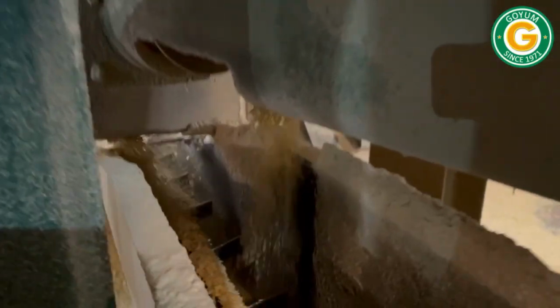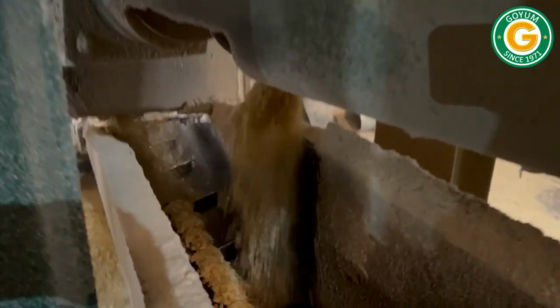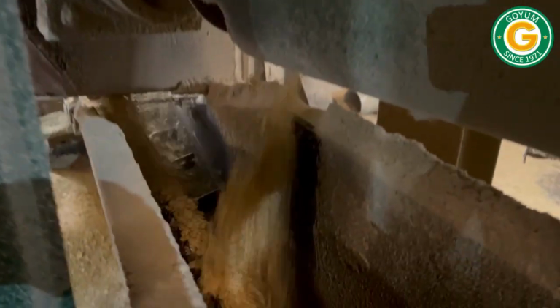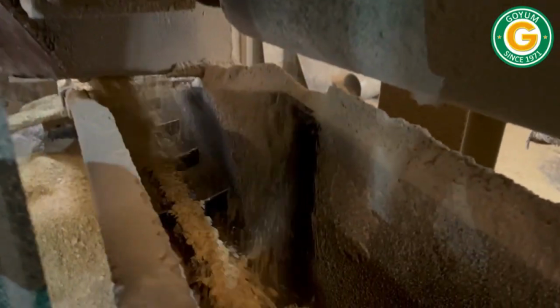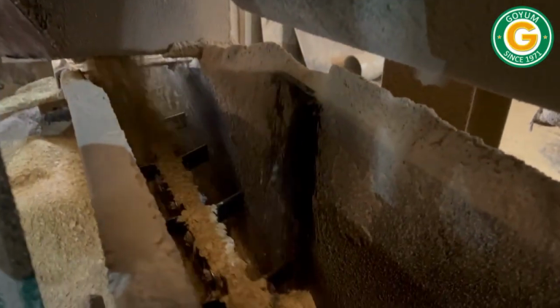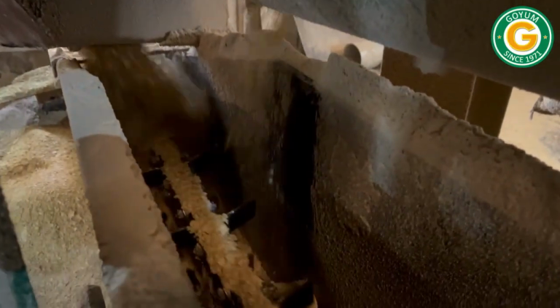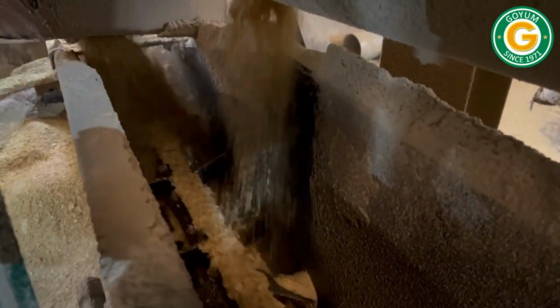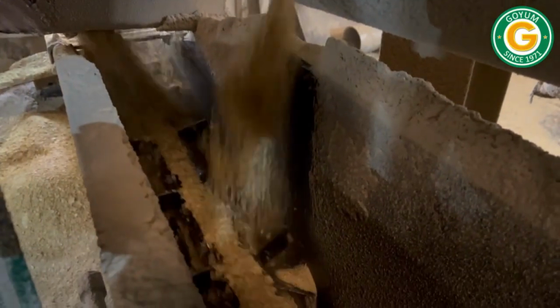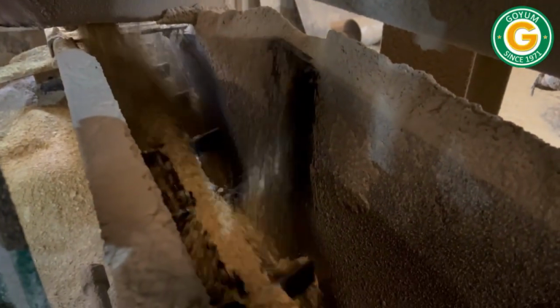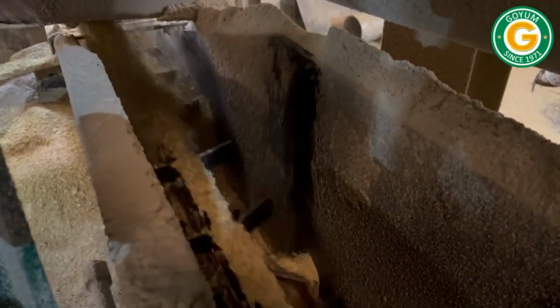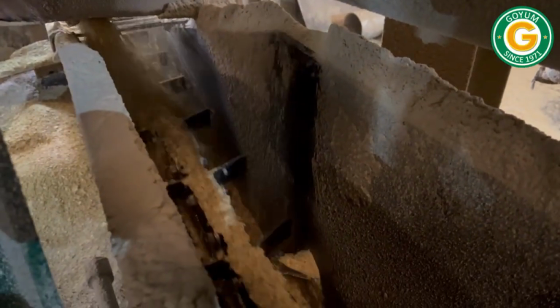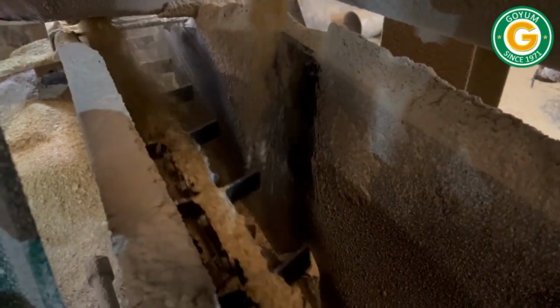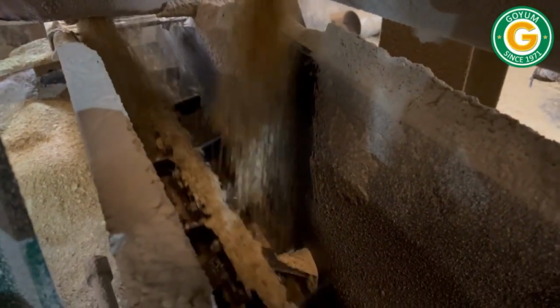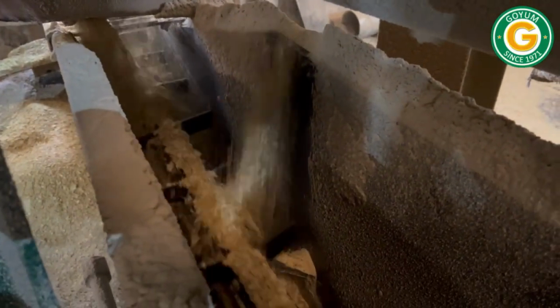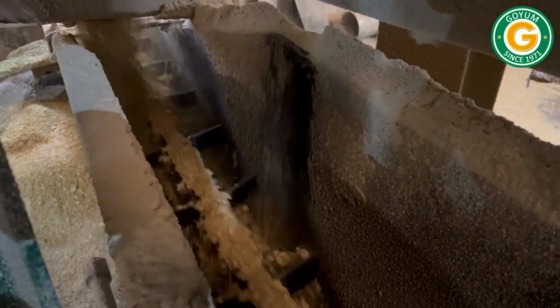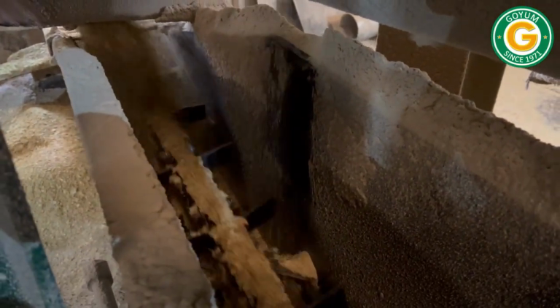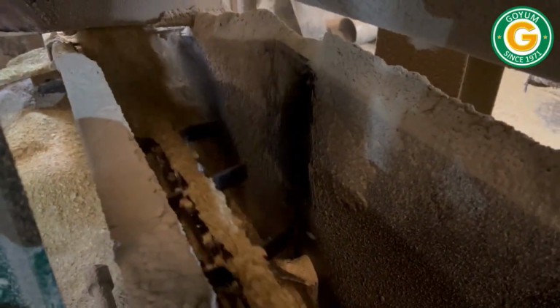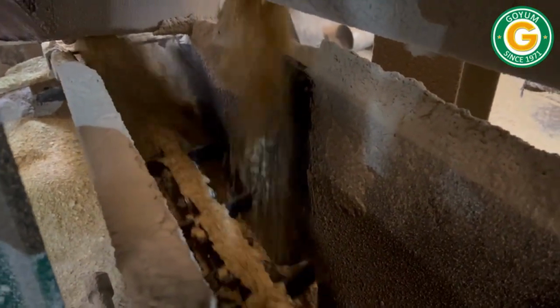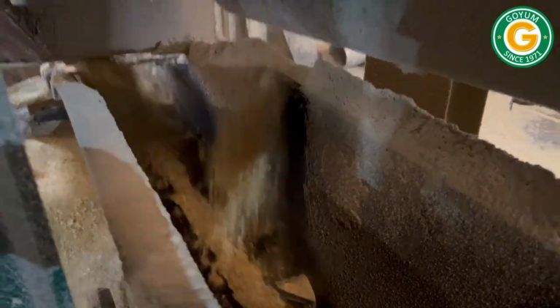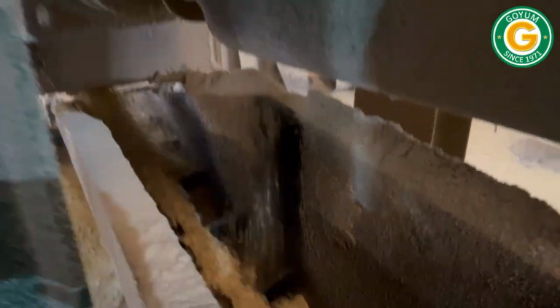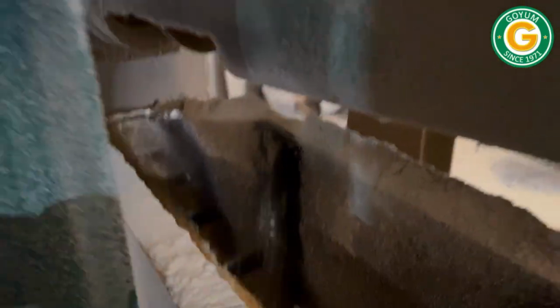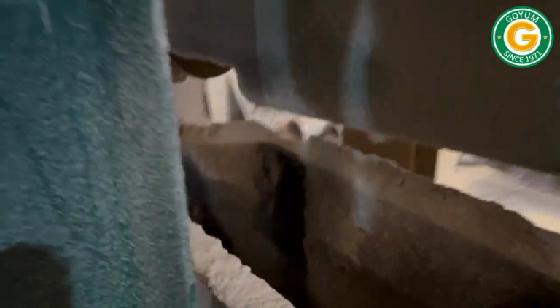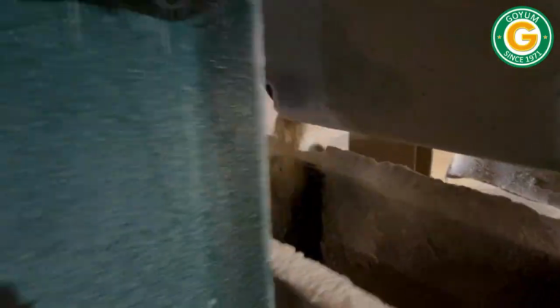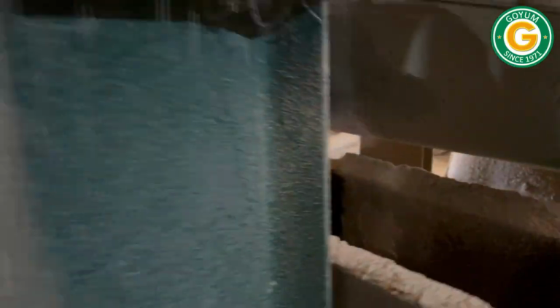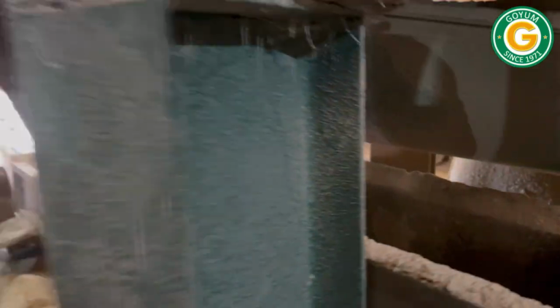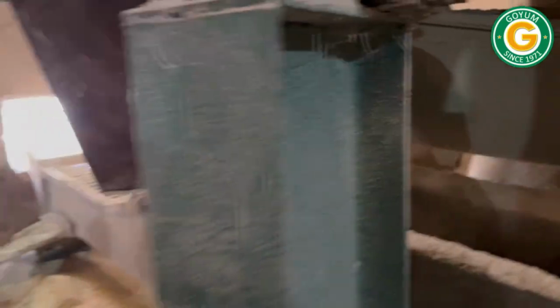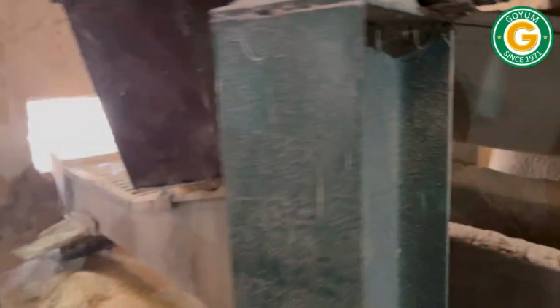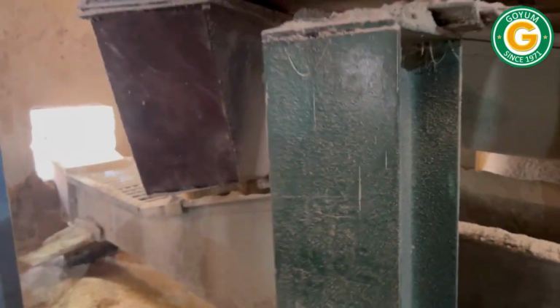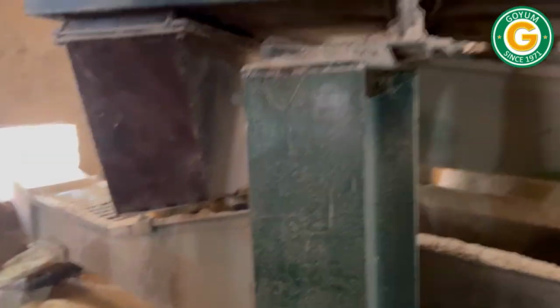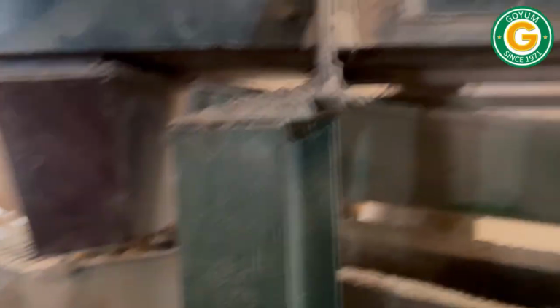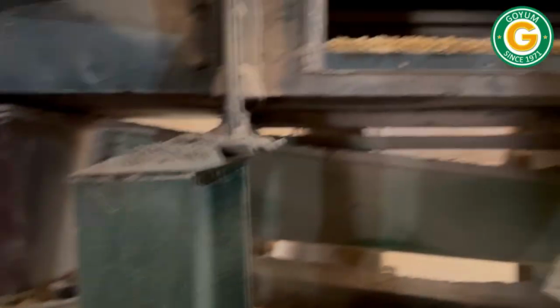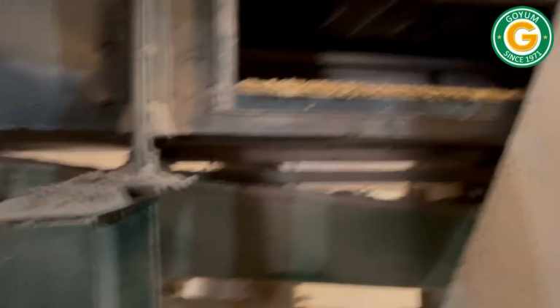Finally, the dried and cooled flakes or collets are transferred to the solvent extraction section.